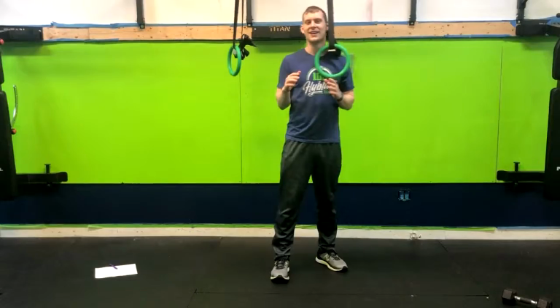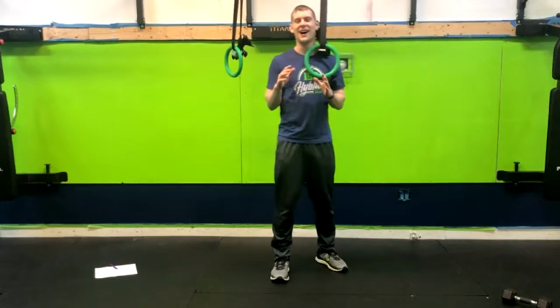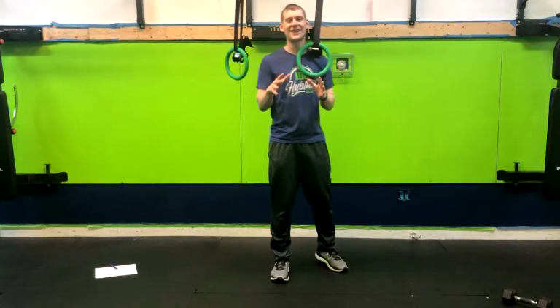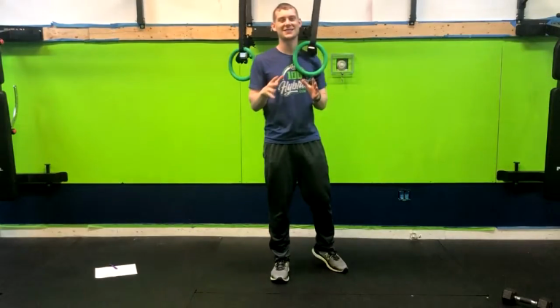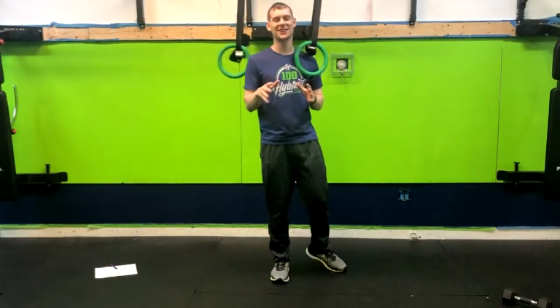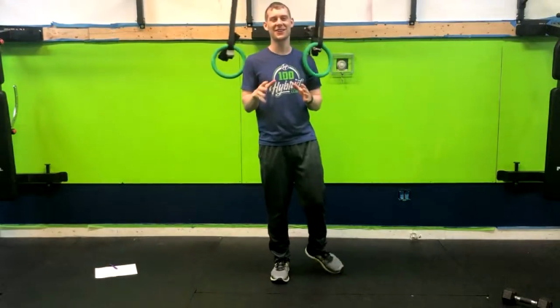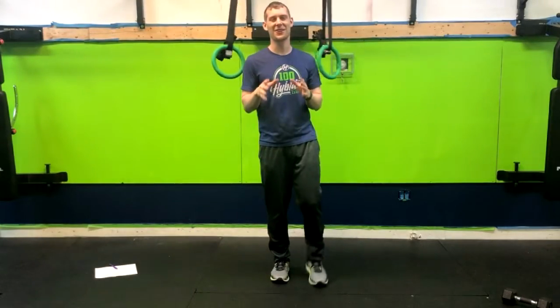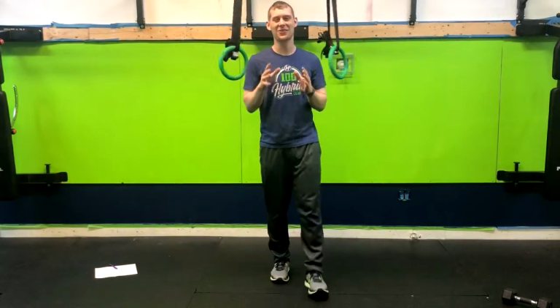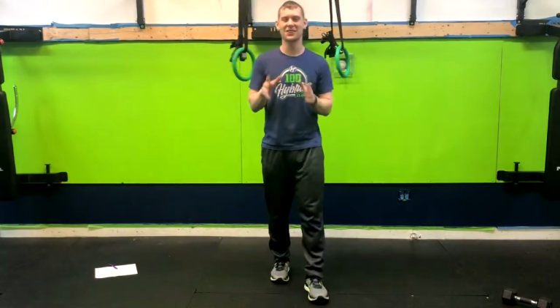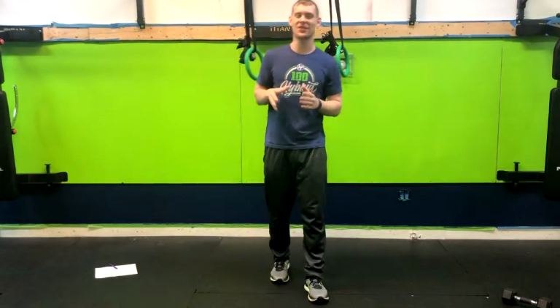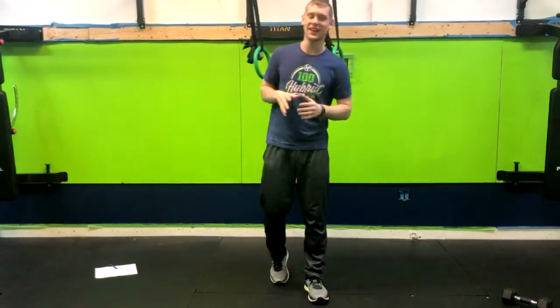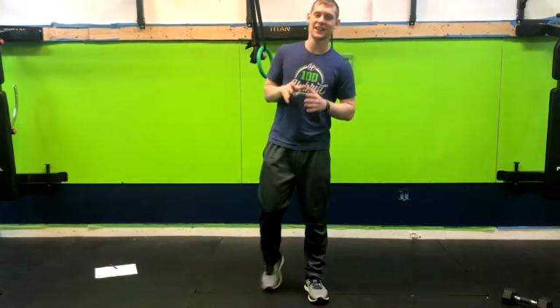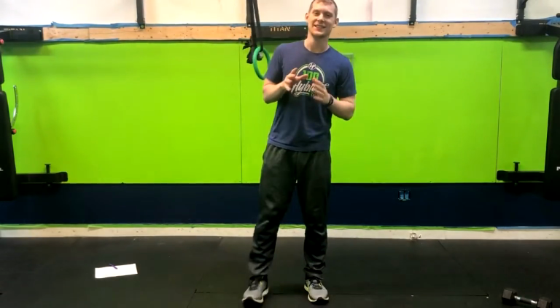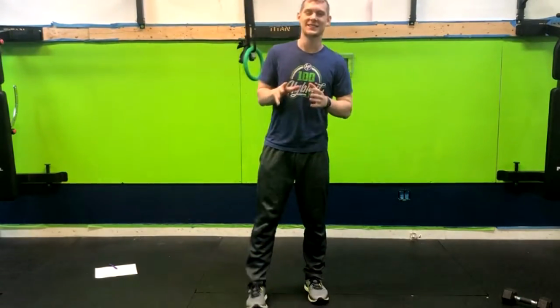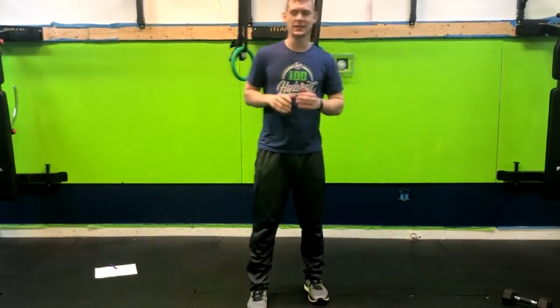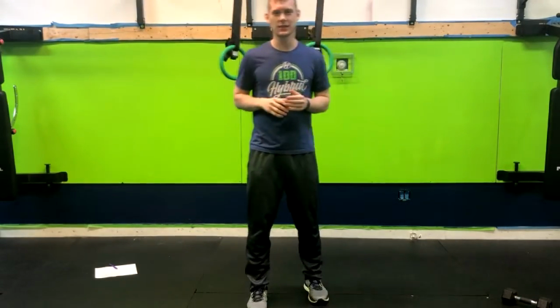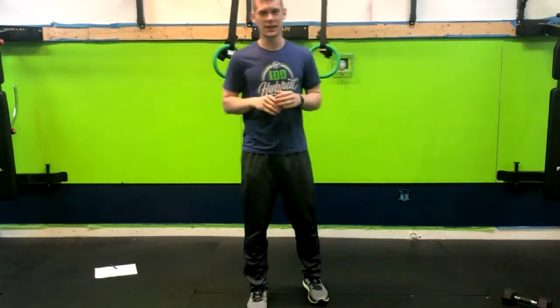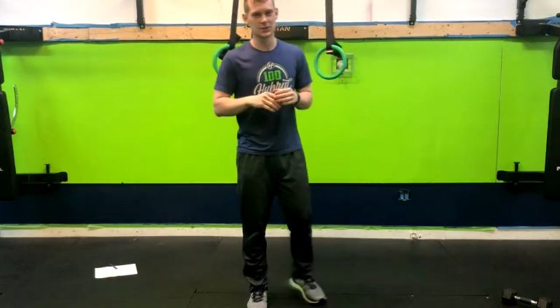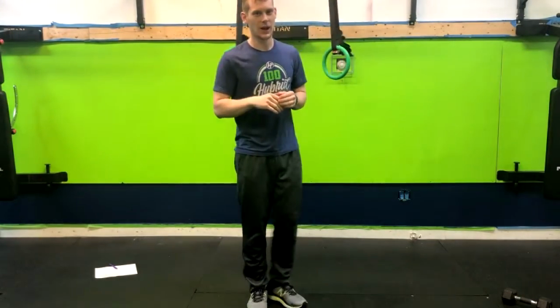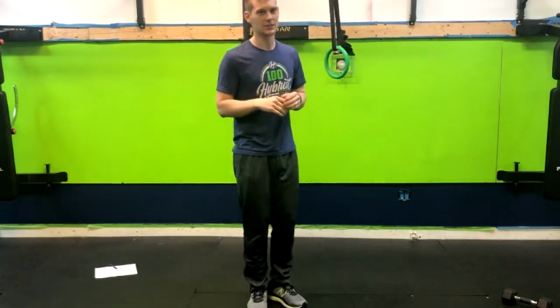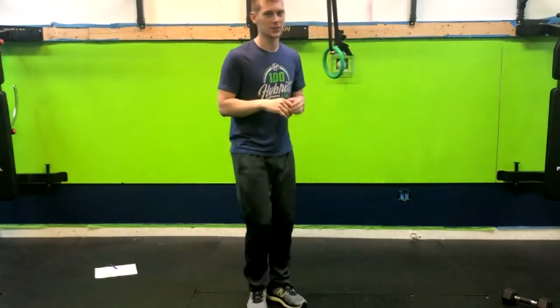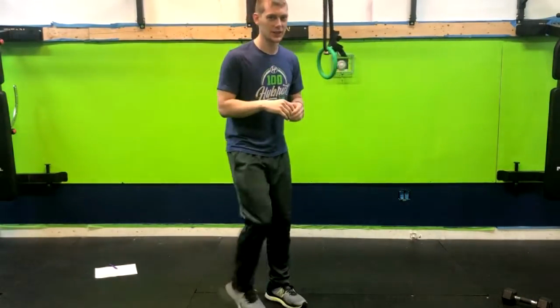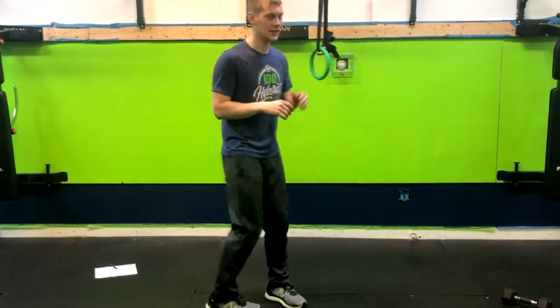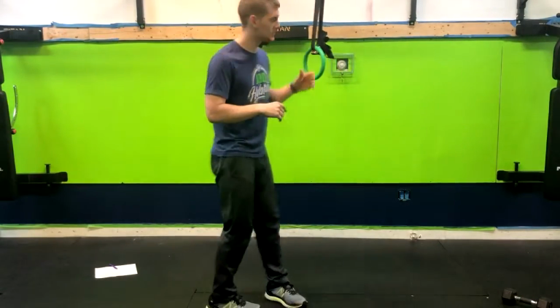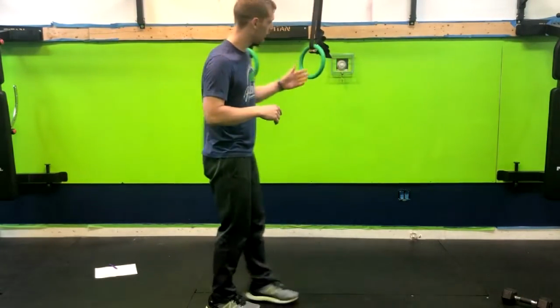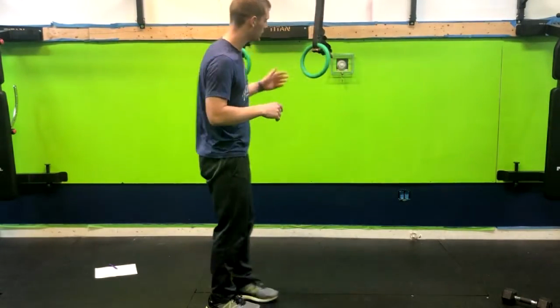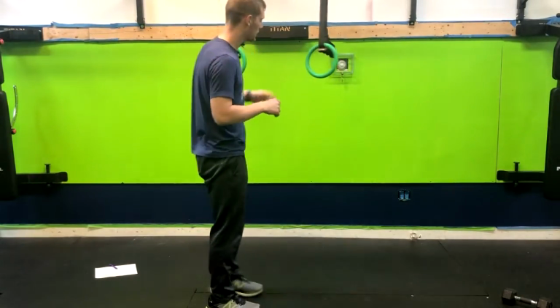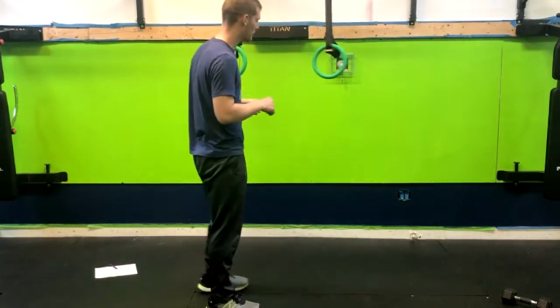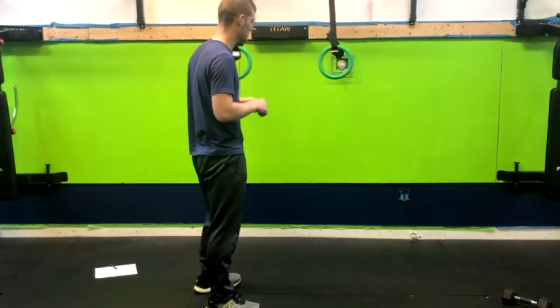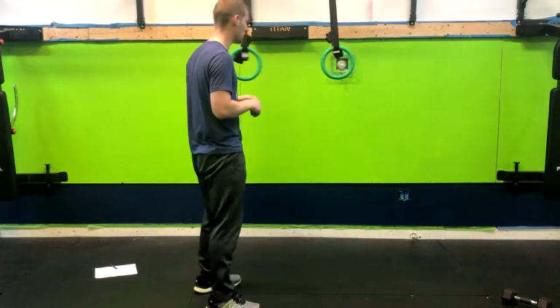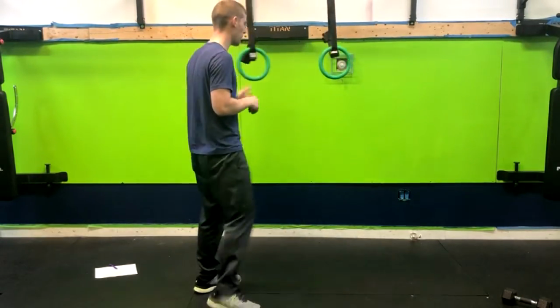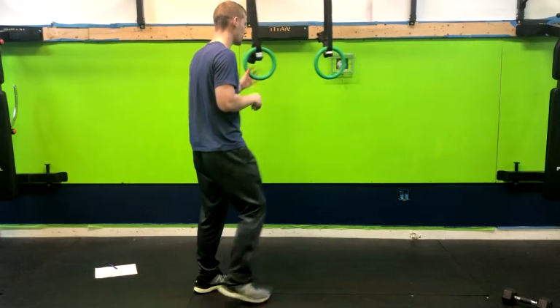Alright, so we're going over the ring single leg squat, so you're going to need some rings here for support.